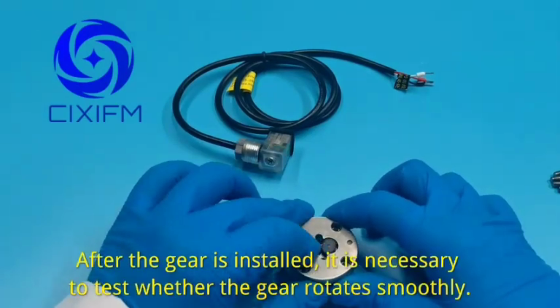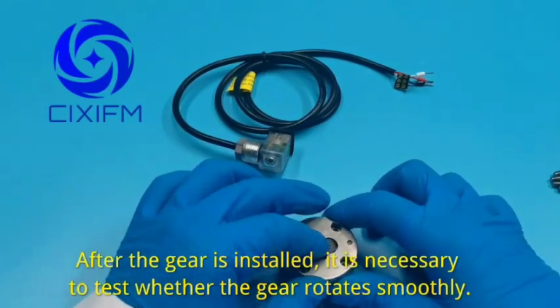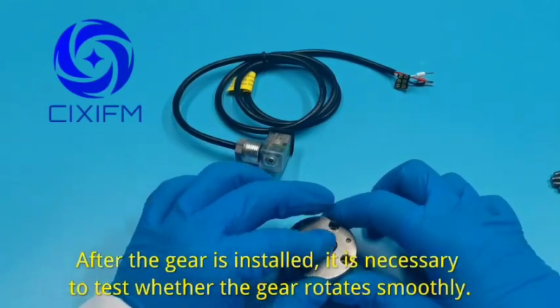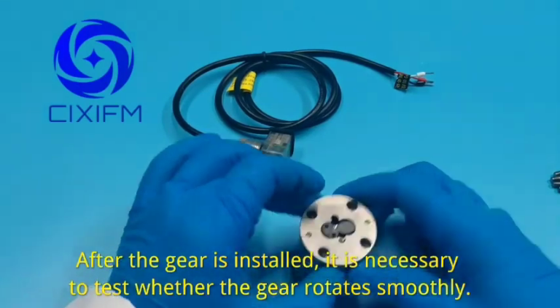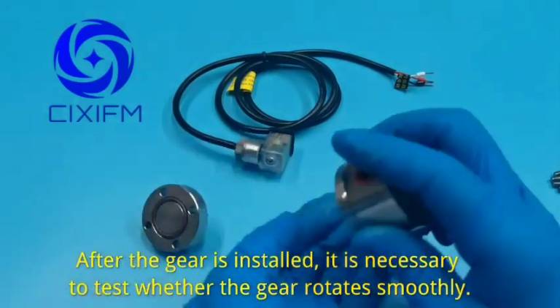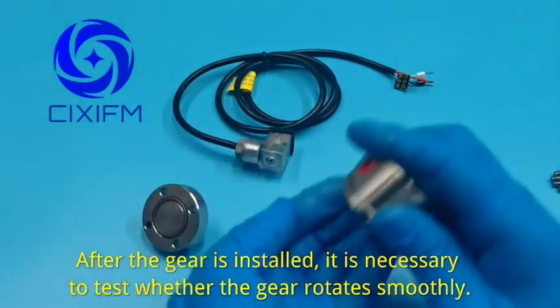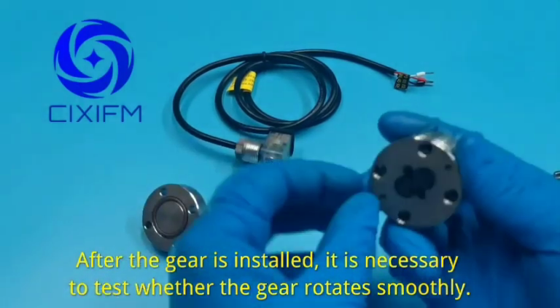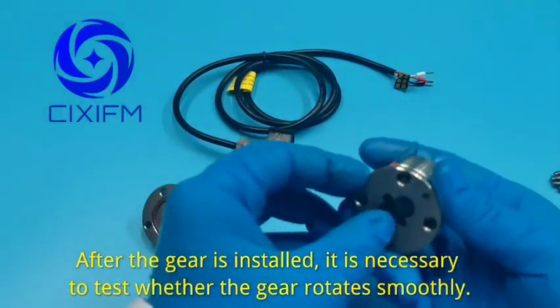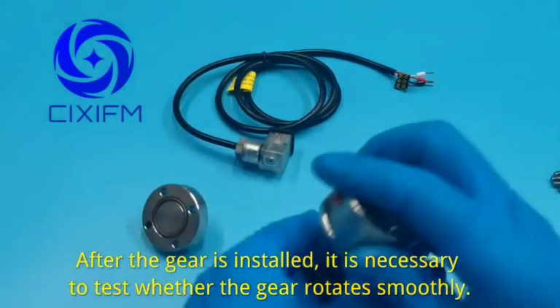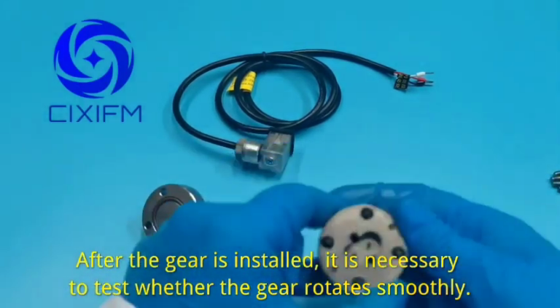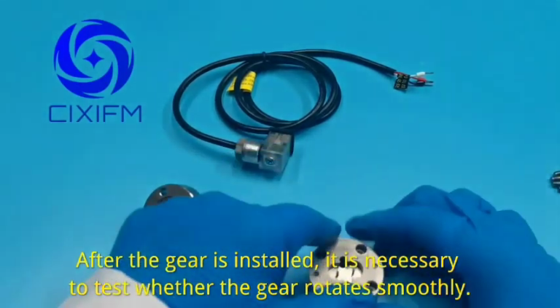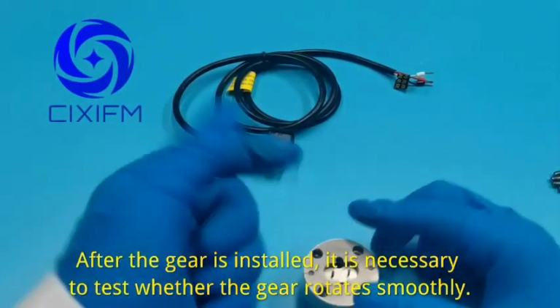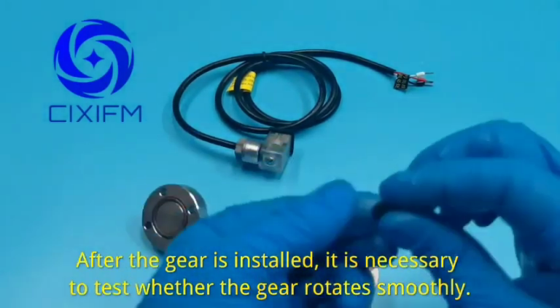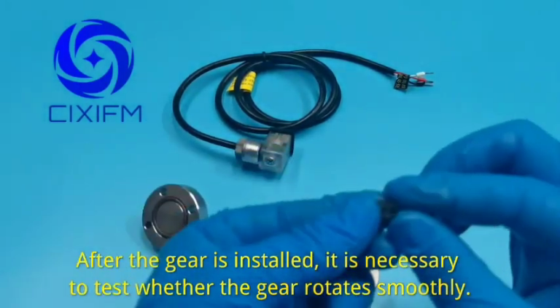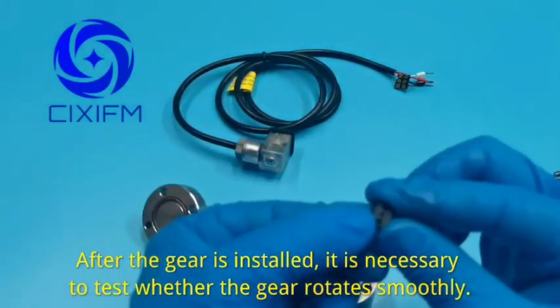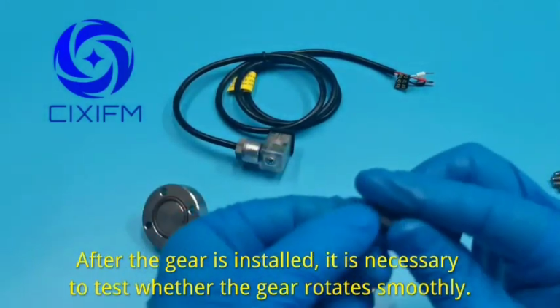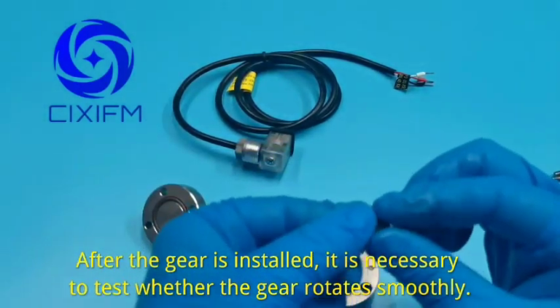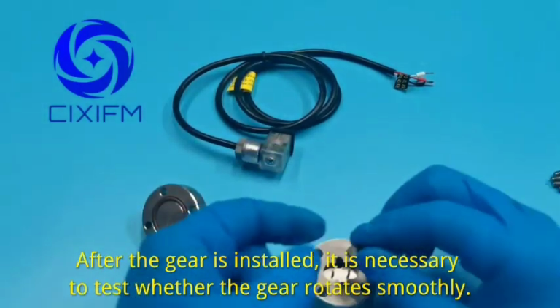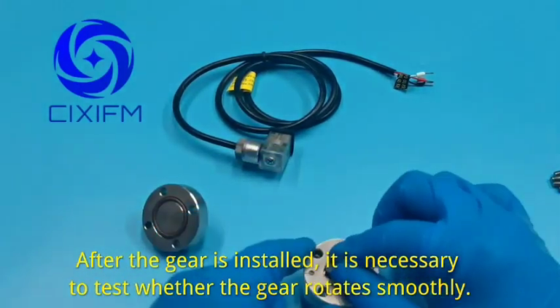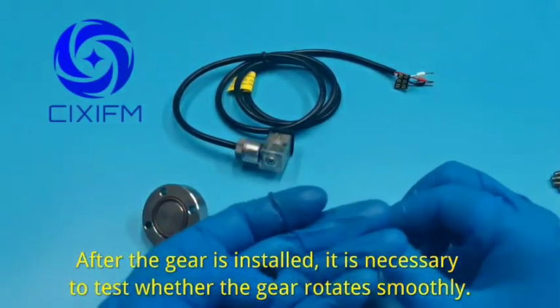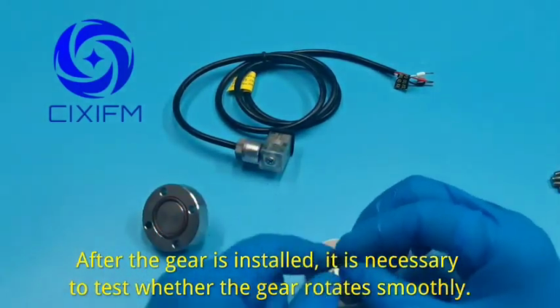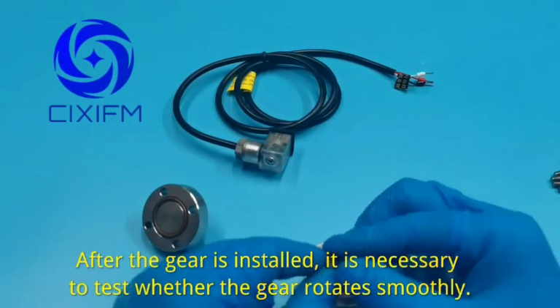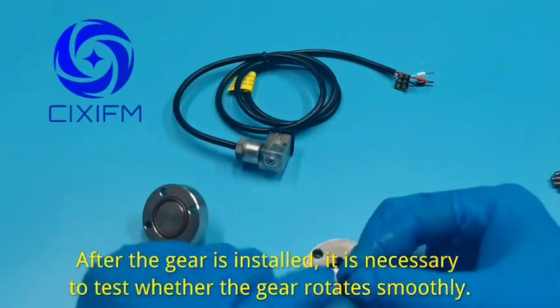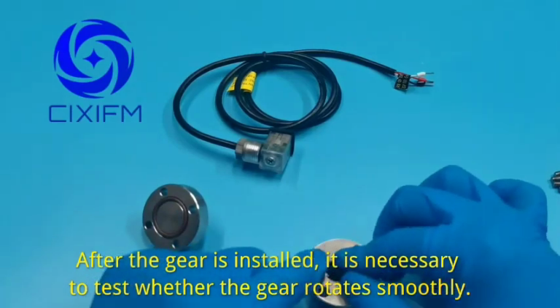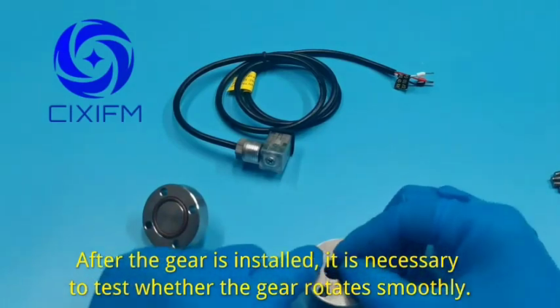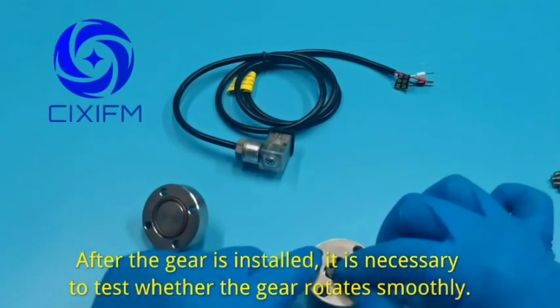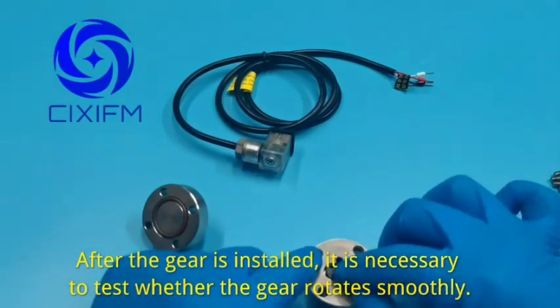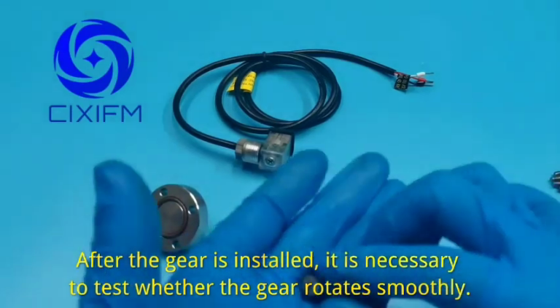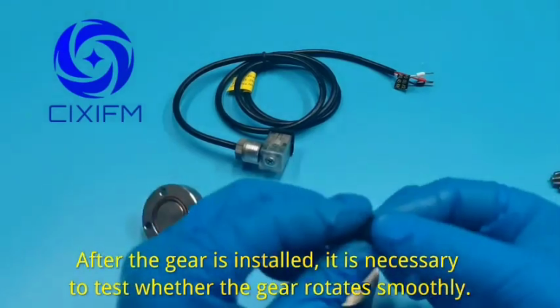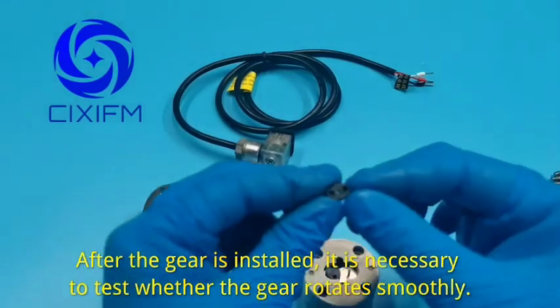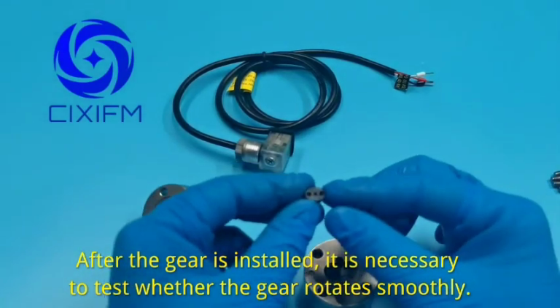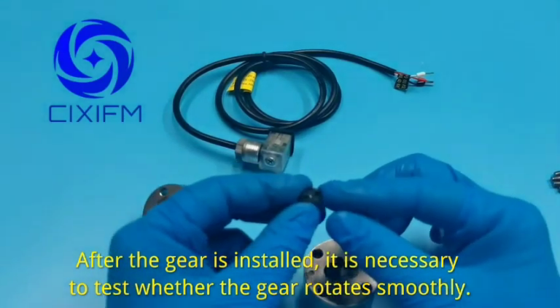After the gear is installed, it is necessary to test whether the gear rotates smoothly.